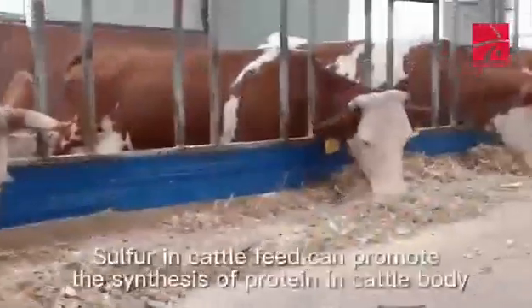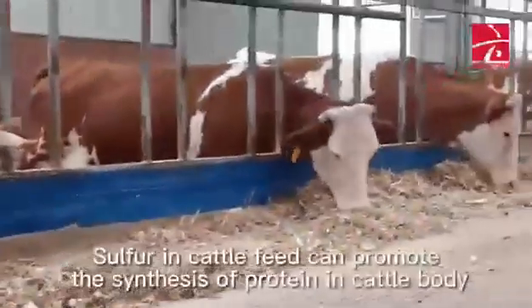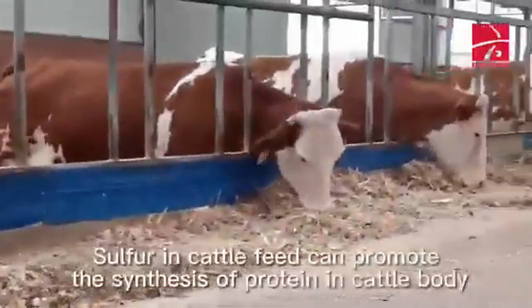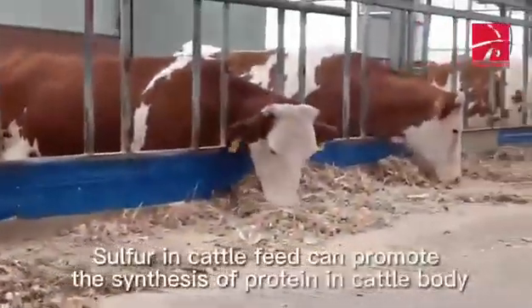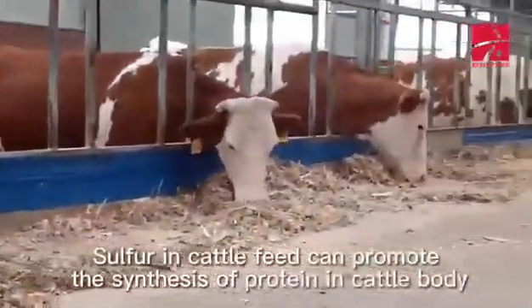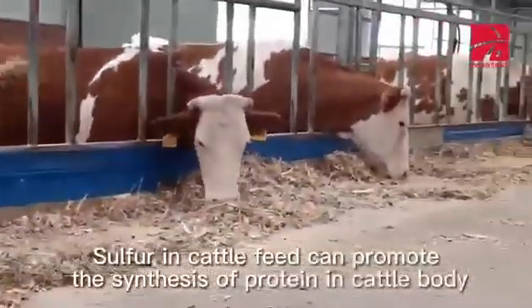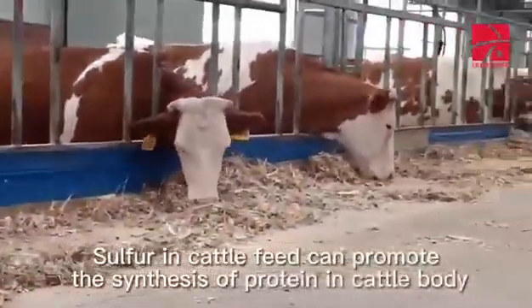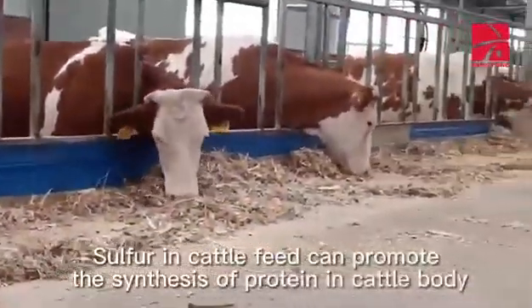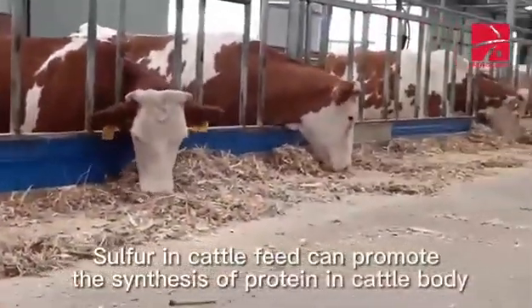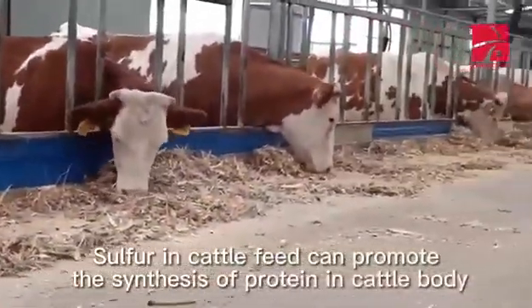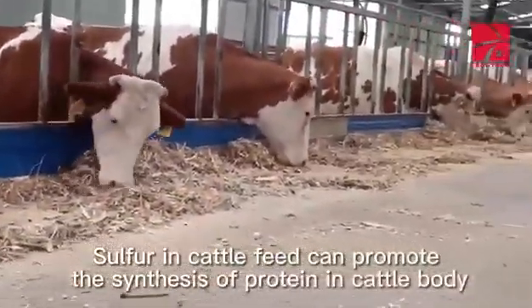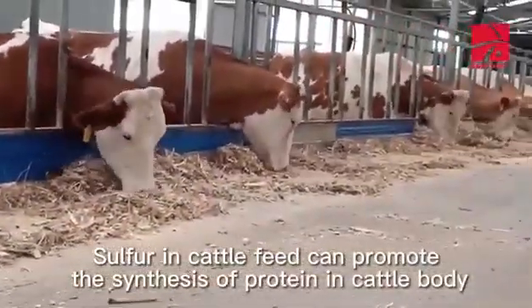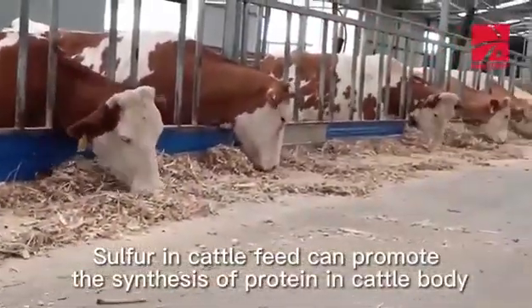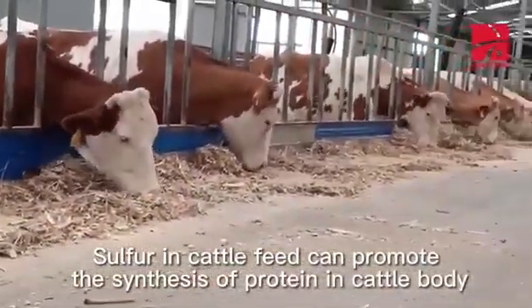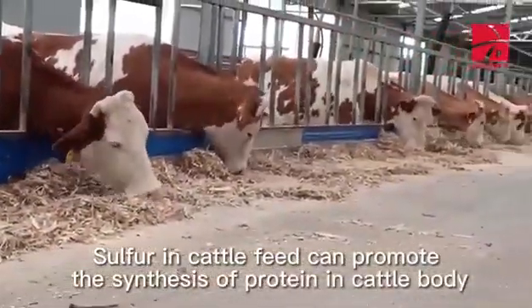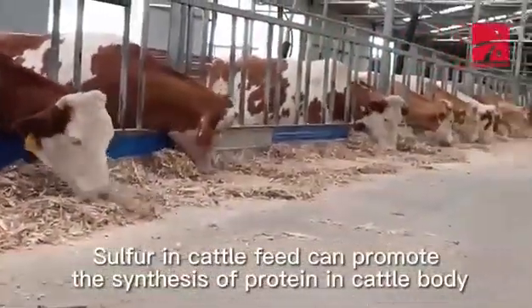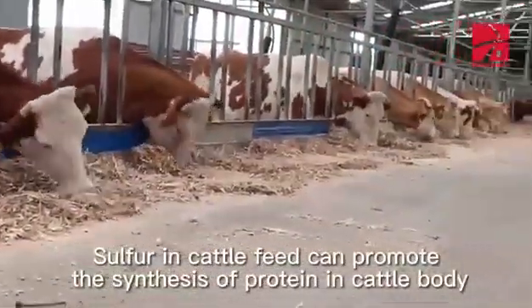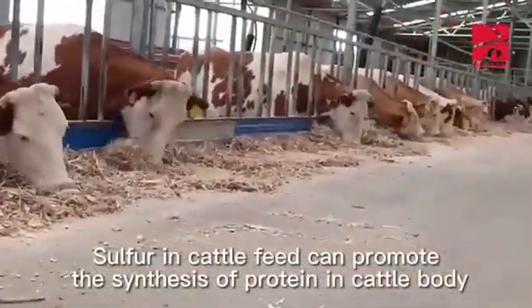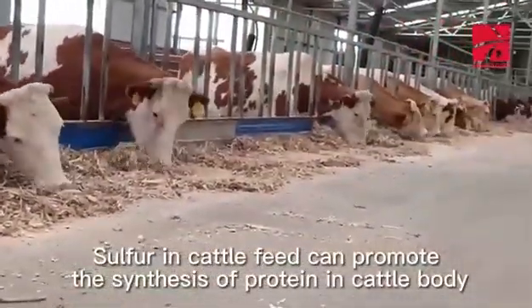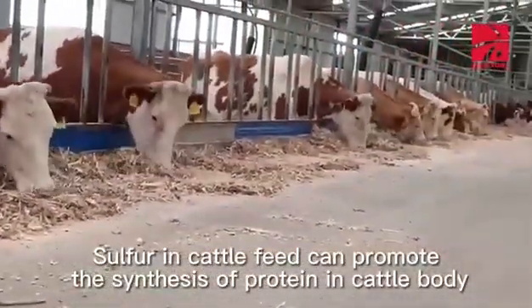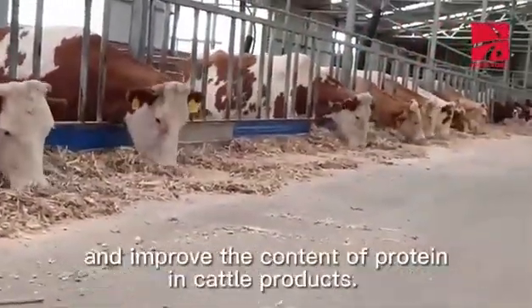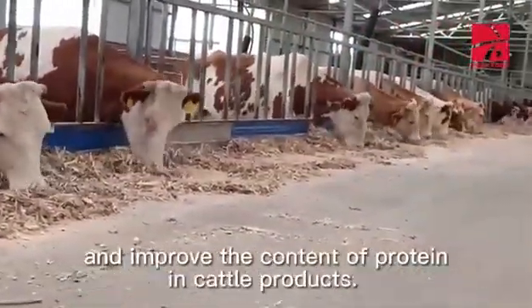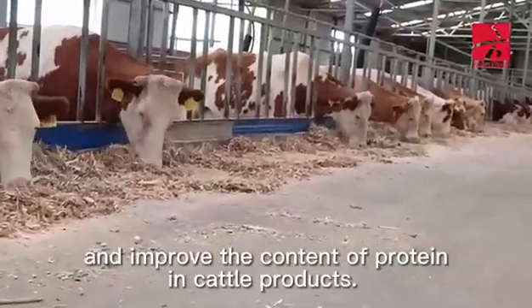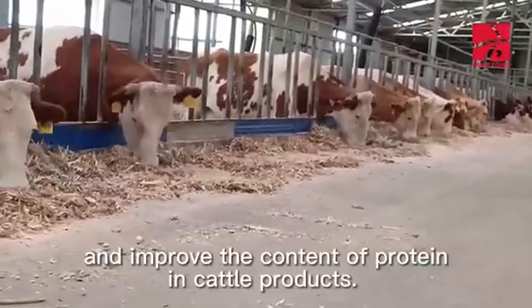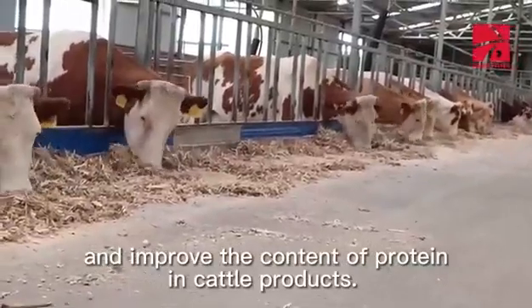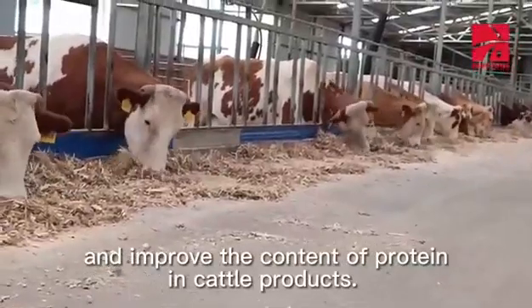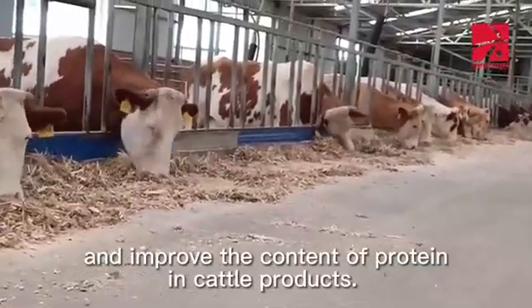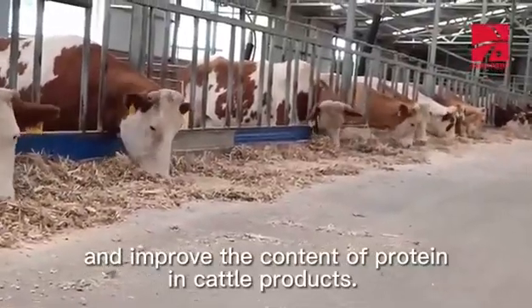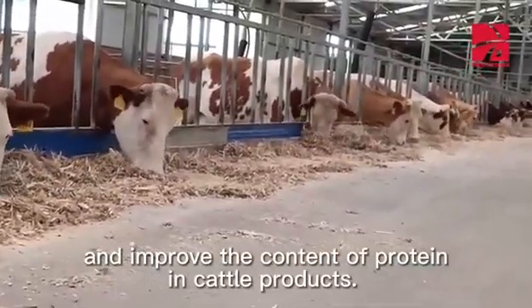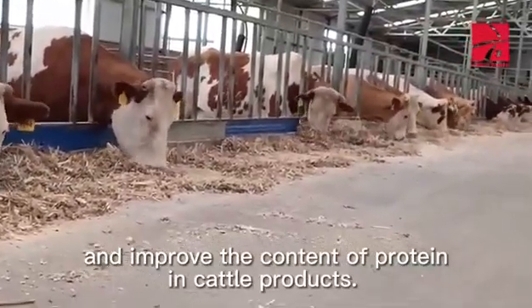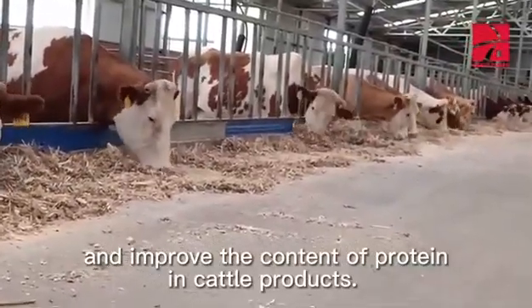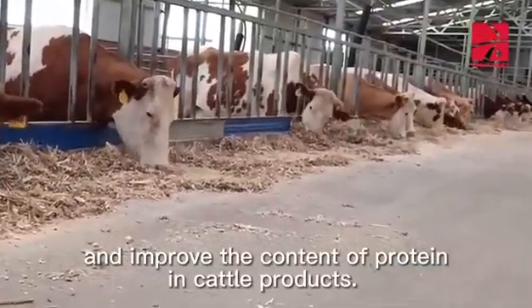Sulfur in cattle feed can promote the synthesis of protein in the cattle body, and improve the content of protein in cattle products.